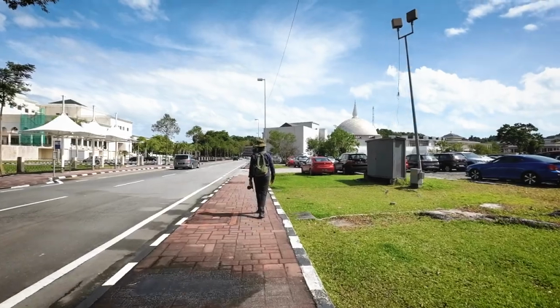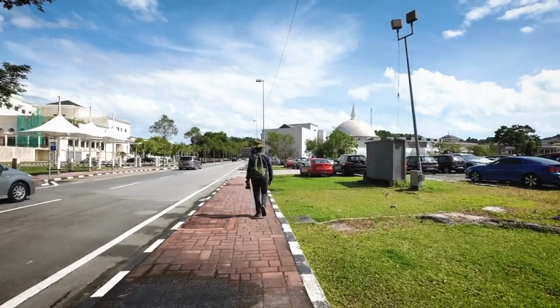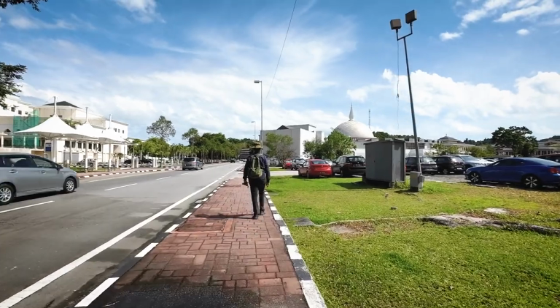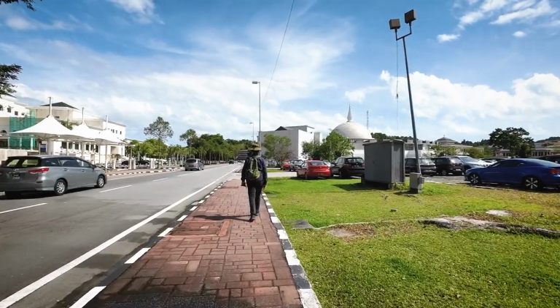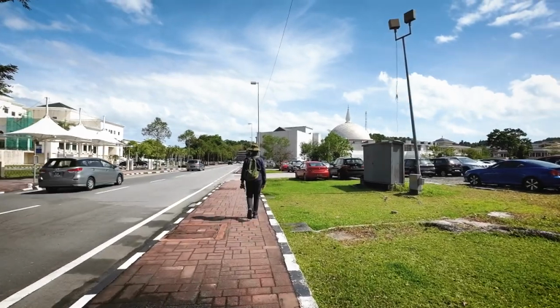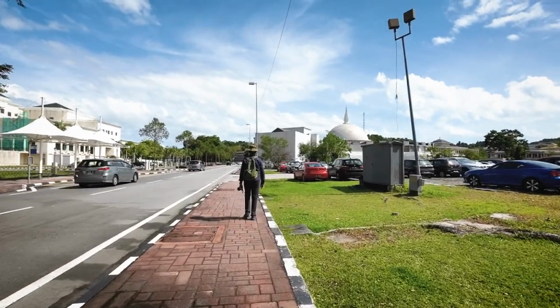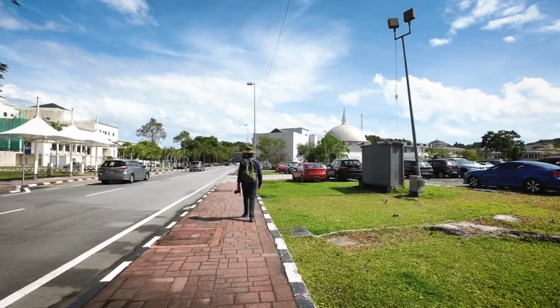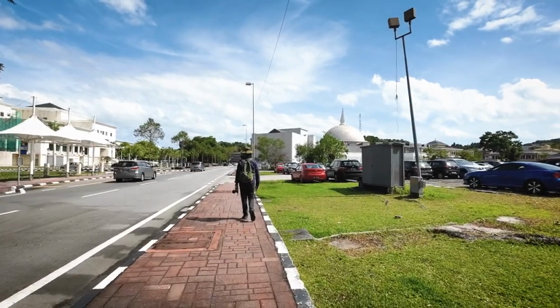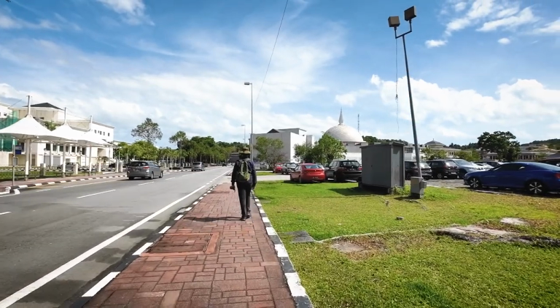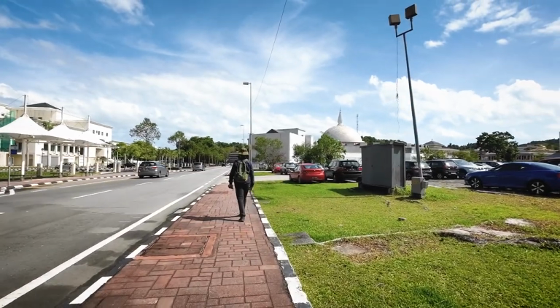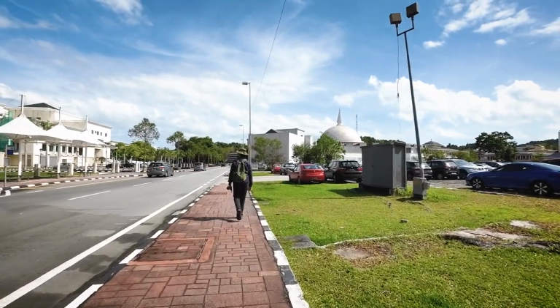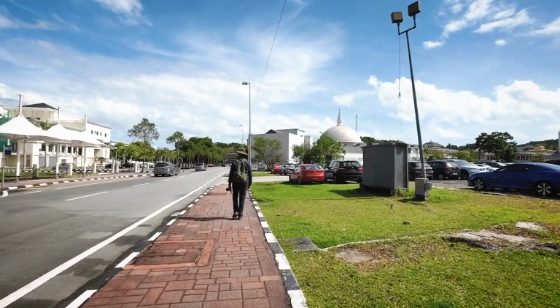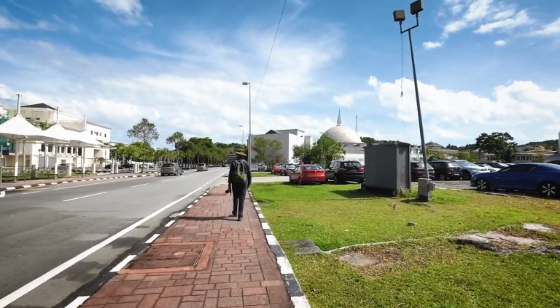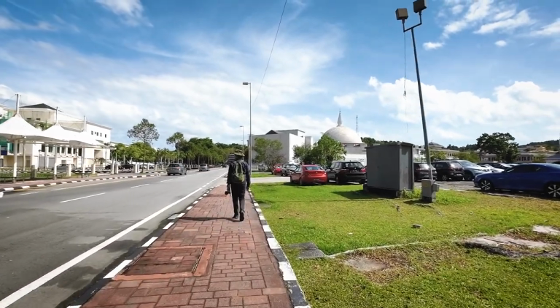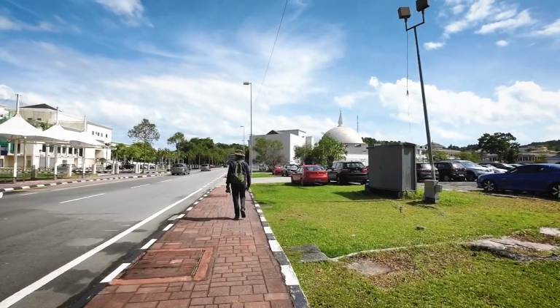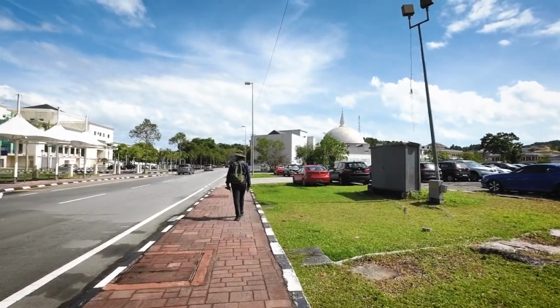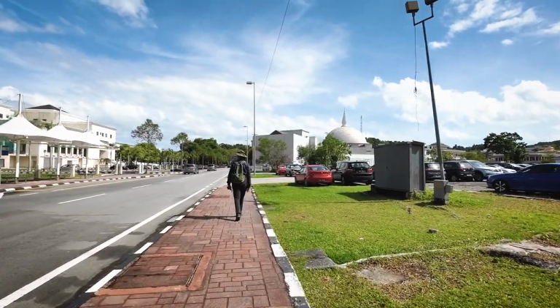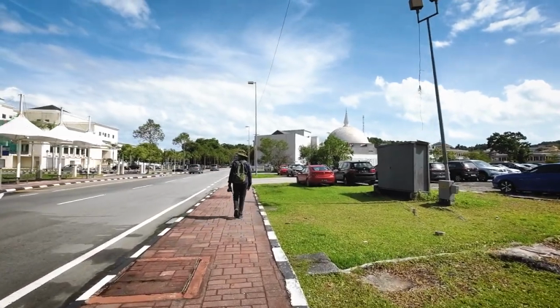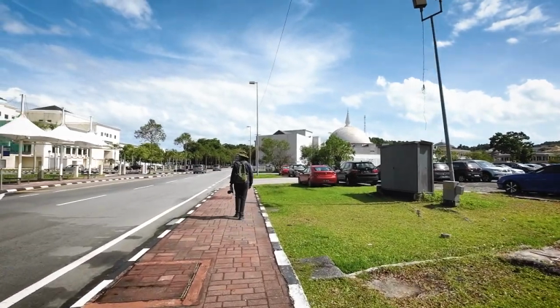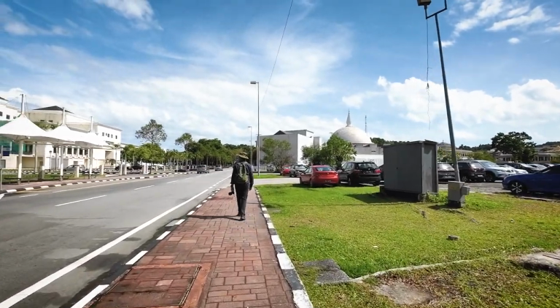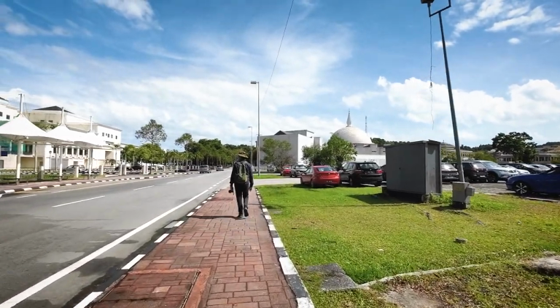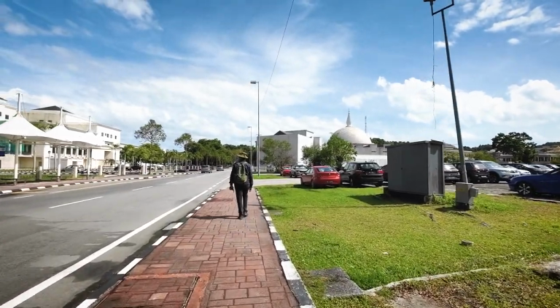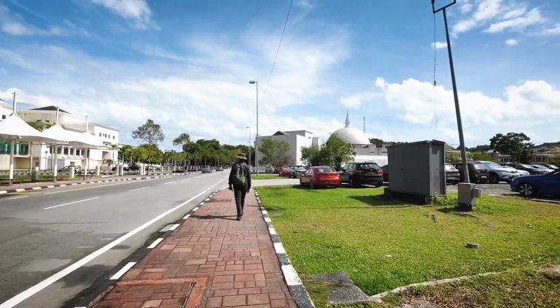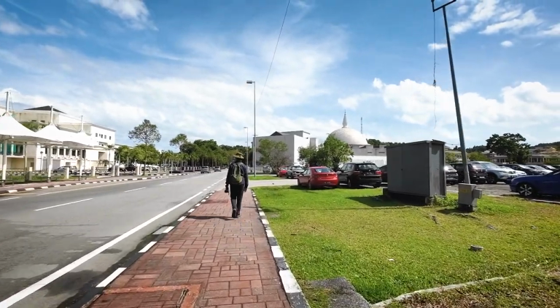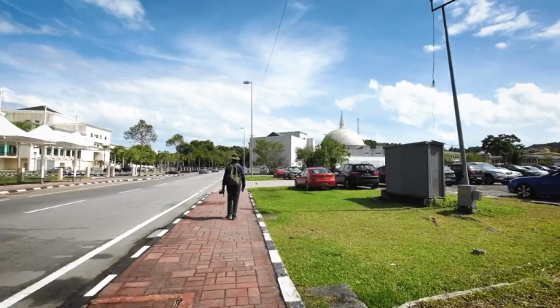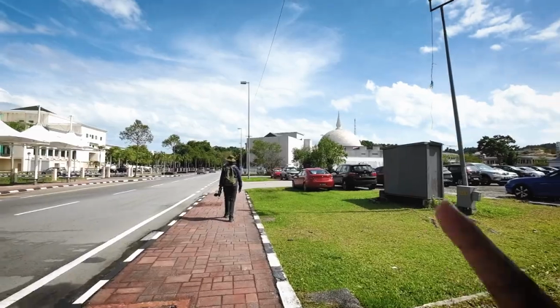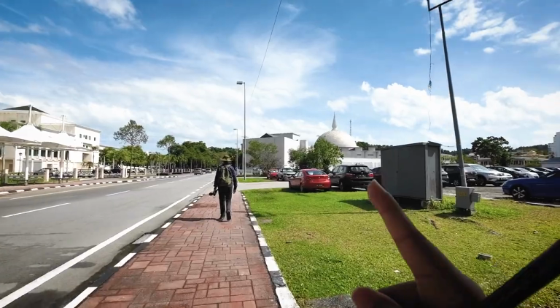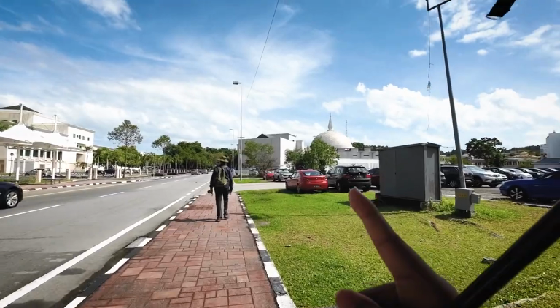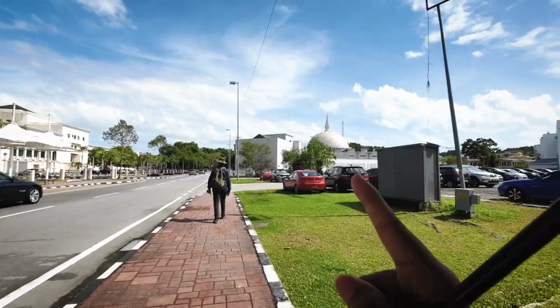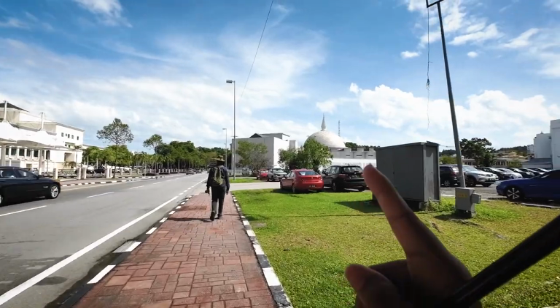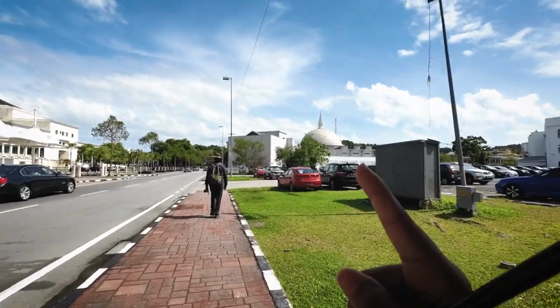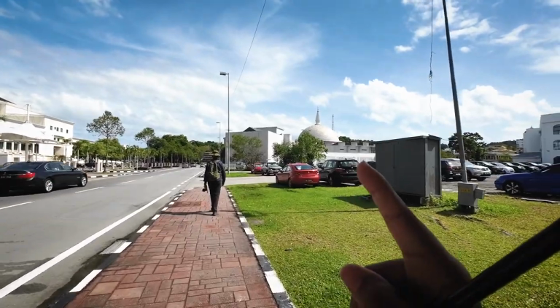It's so hot and it's a long walk to the Regalia Museum. By the way, that one is a museum.